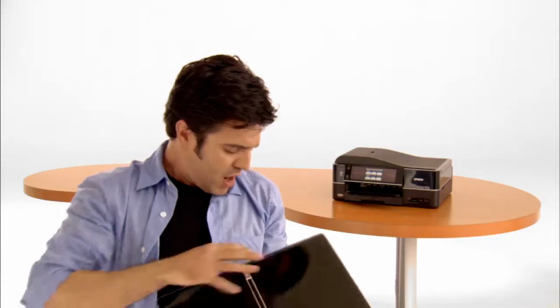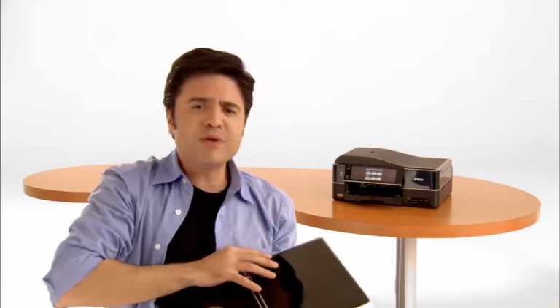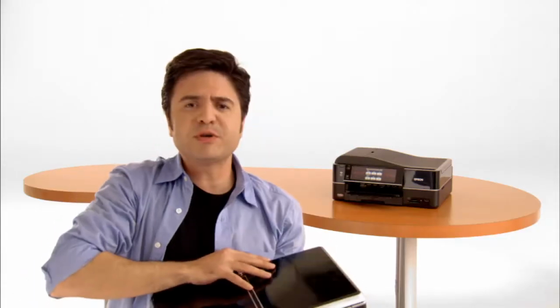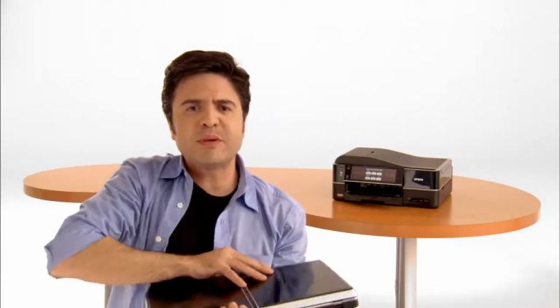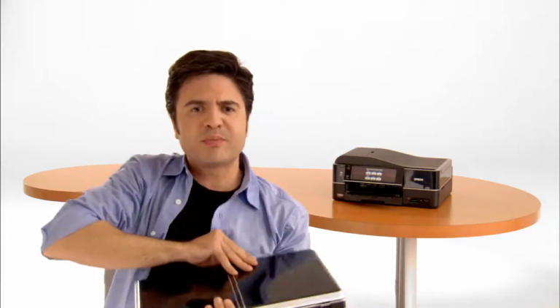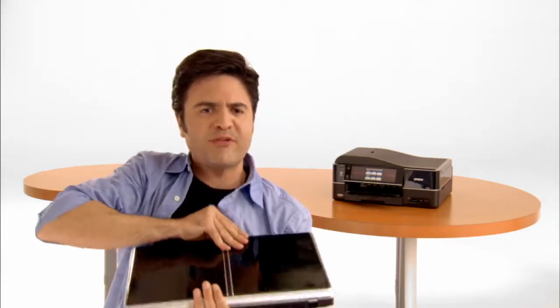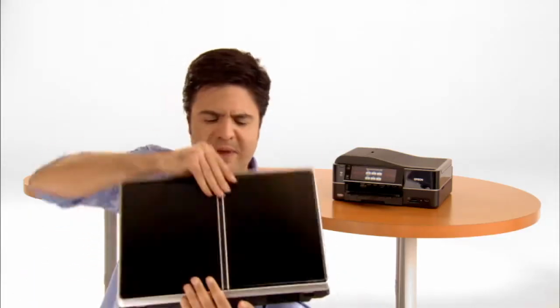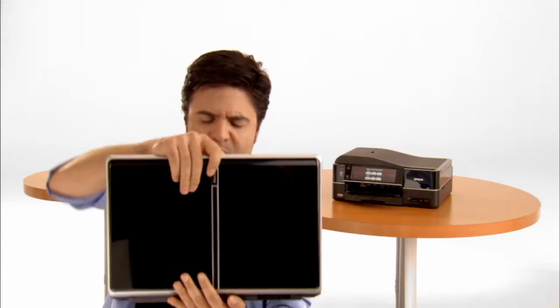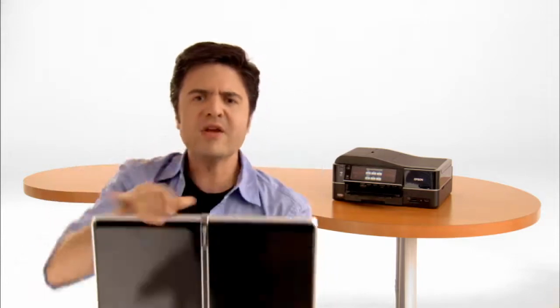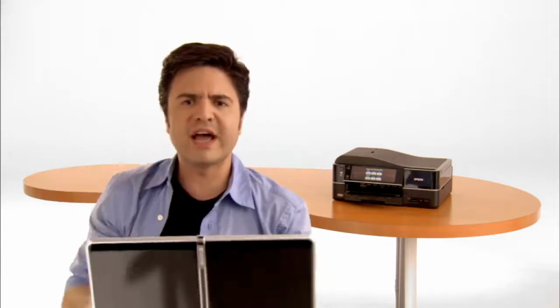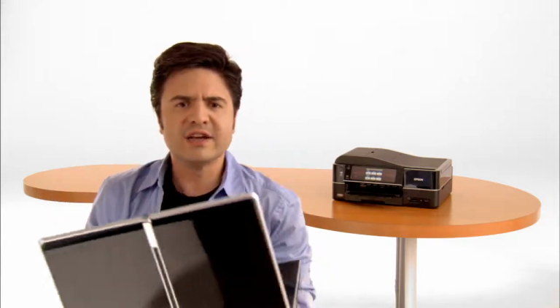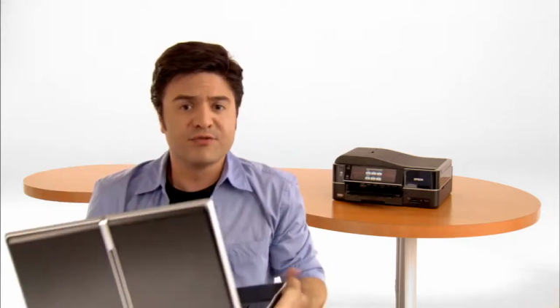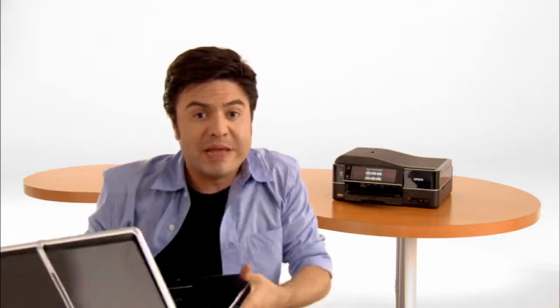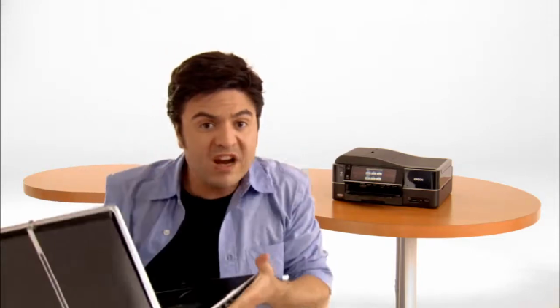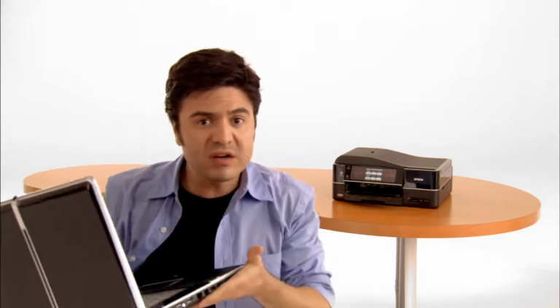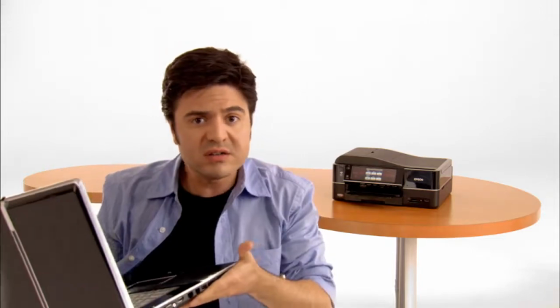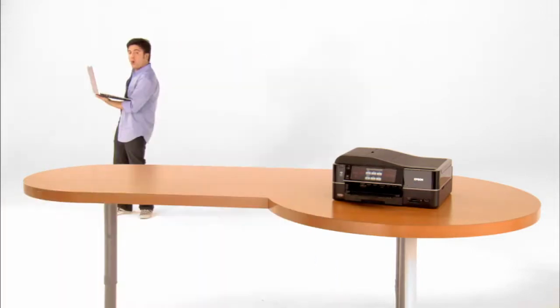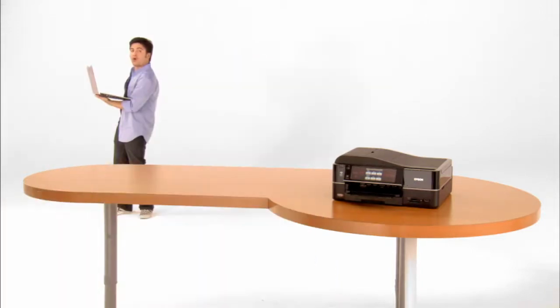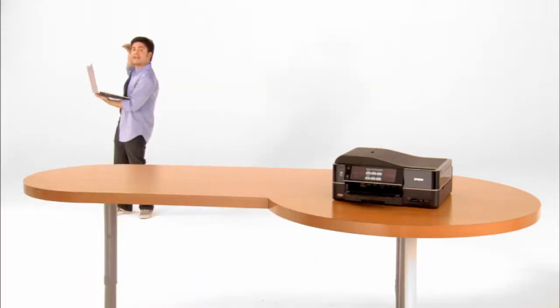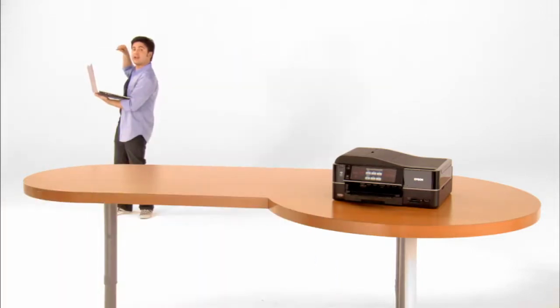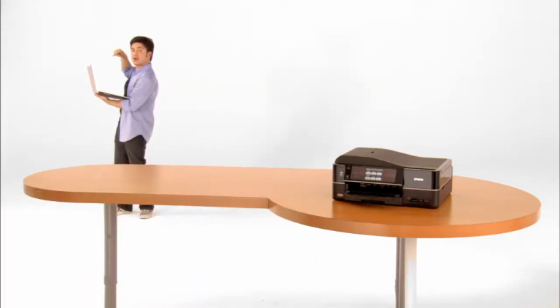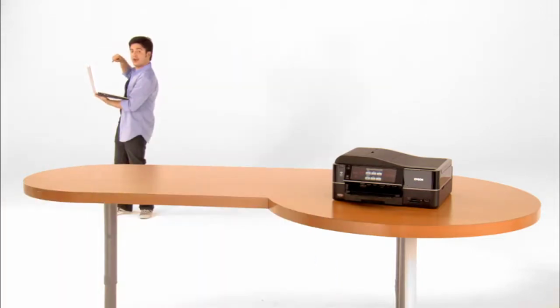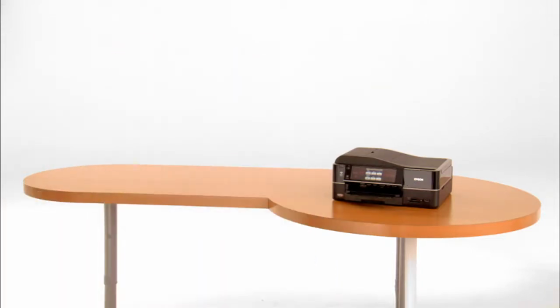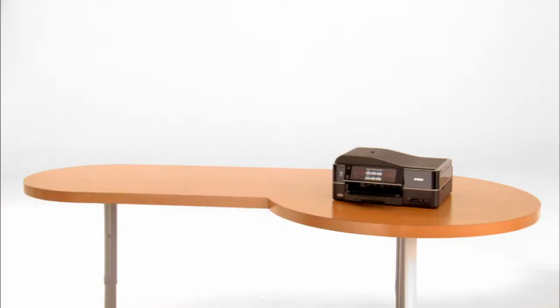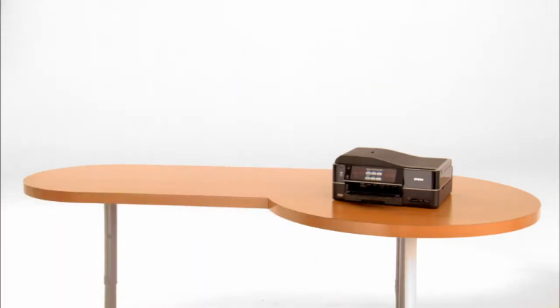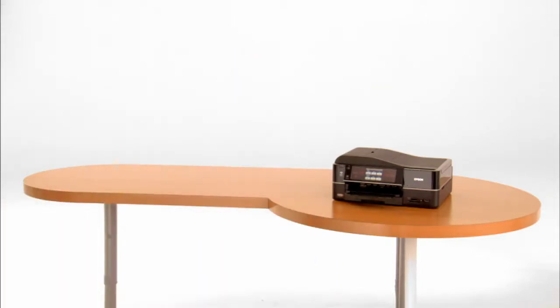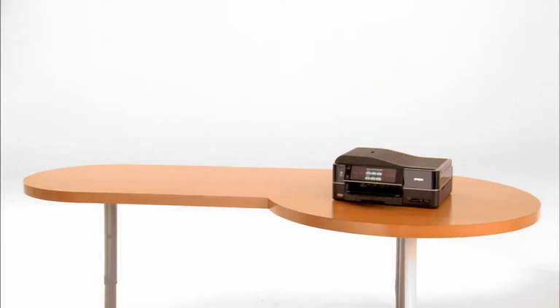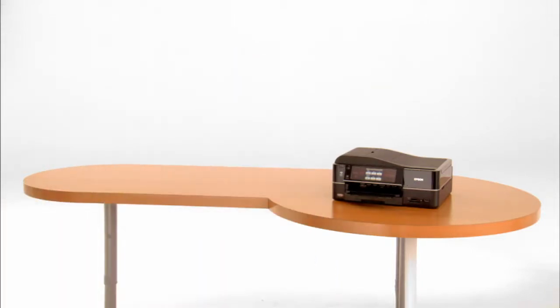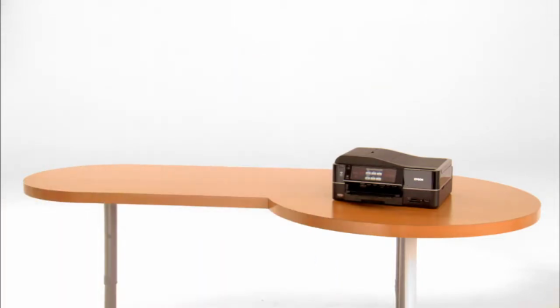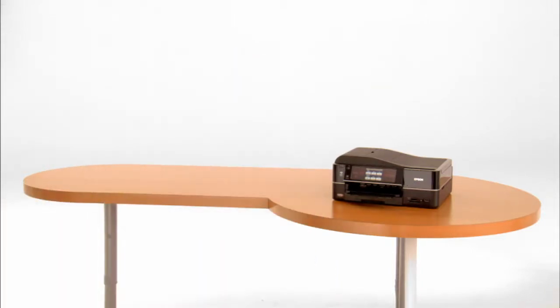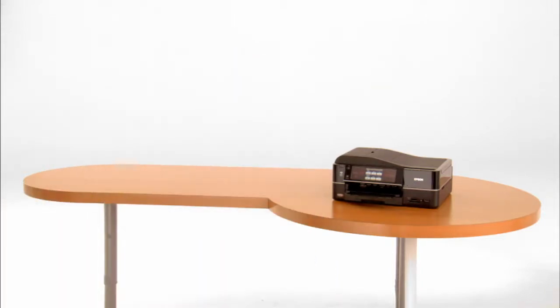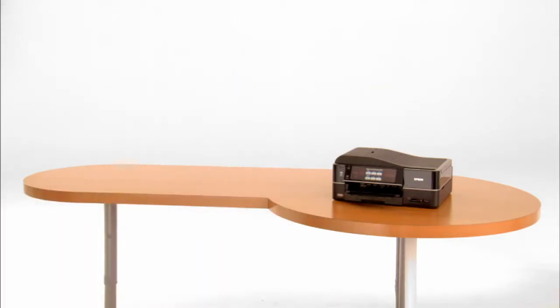Aren't we supposed to be able to print from anywhere? Like from here? Or here? Or even over here?